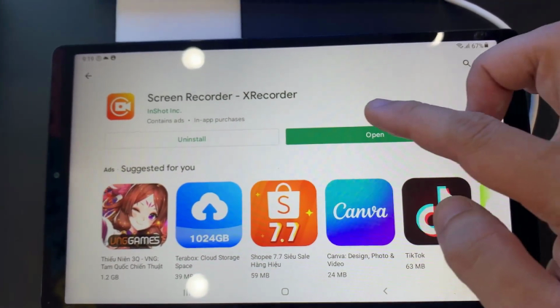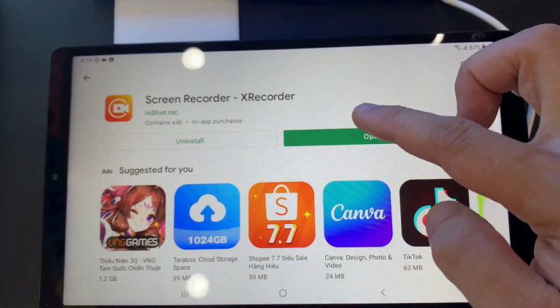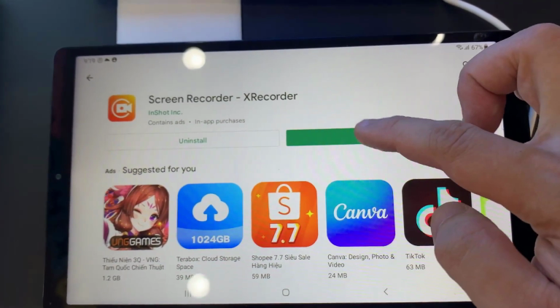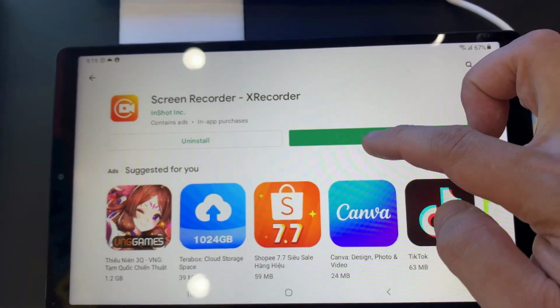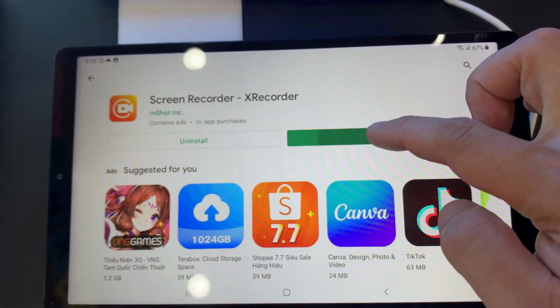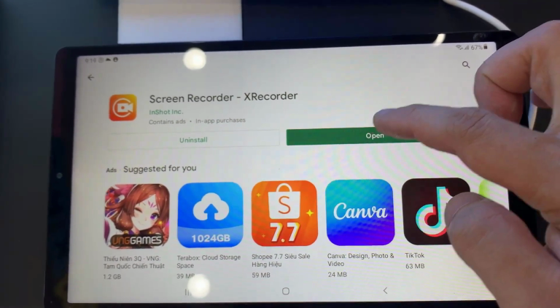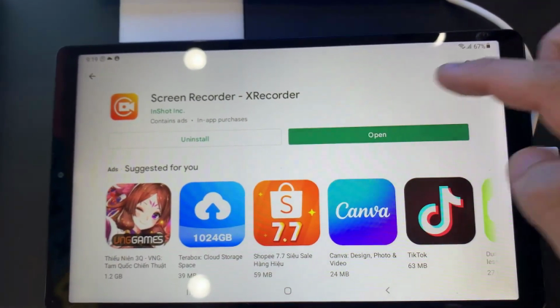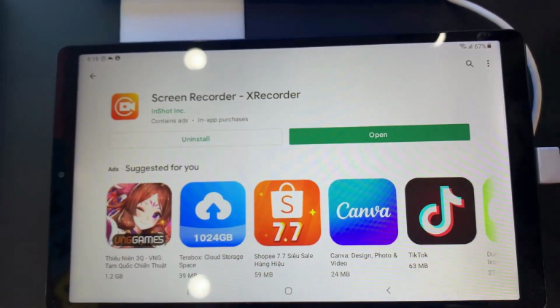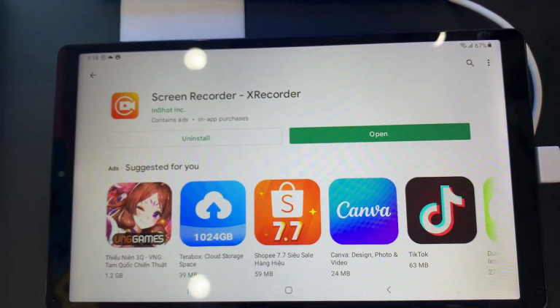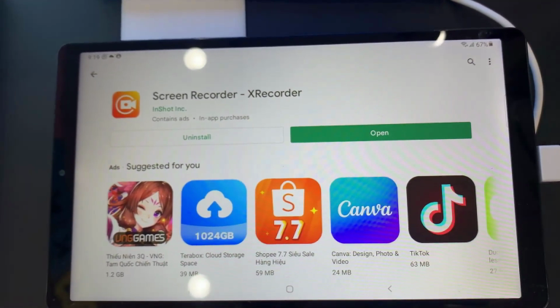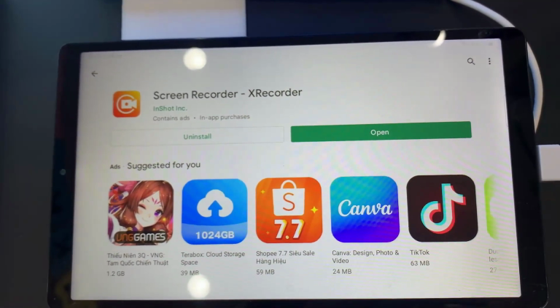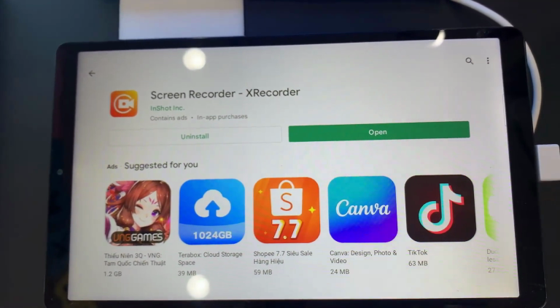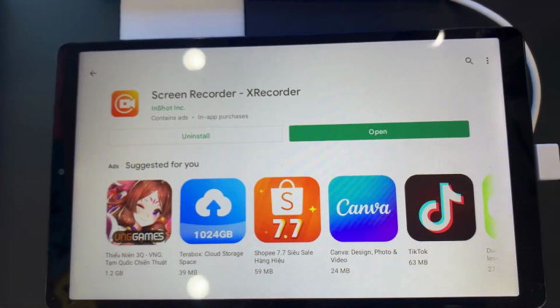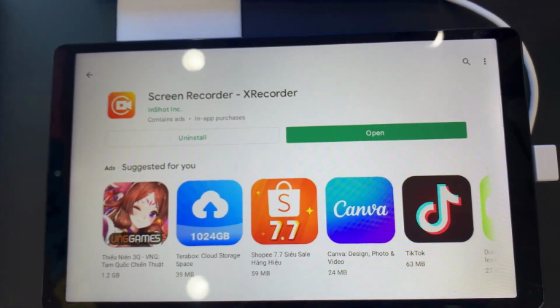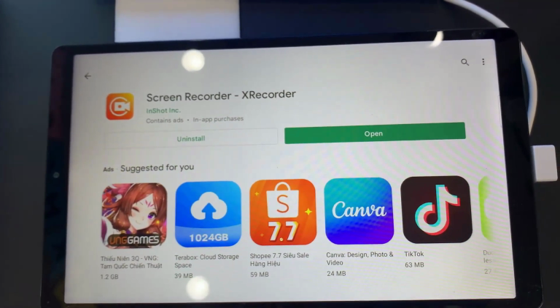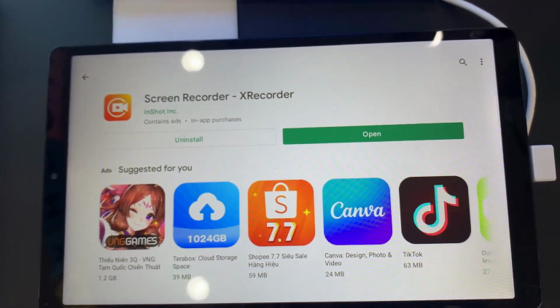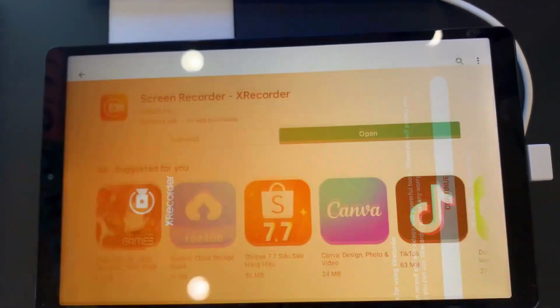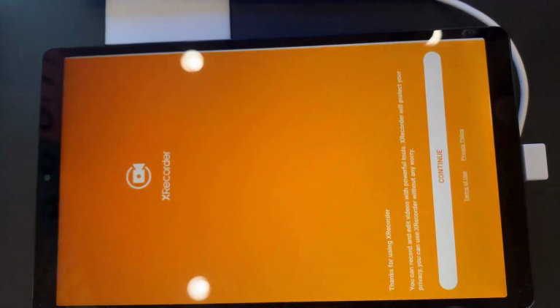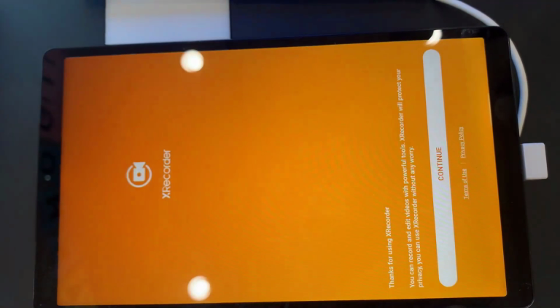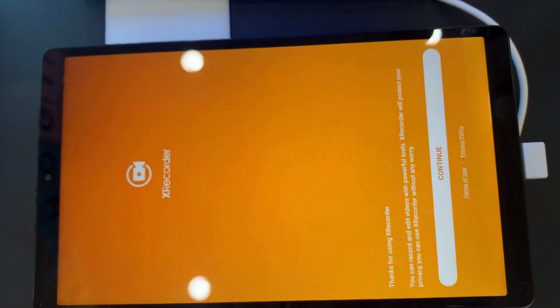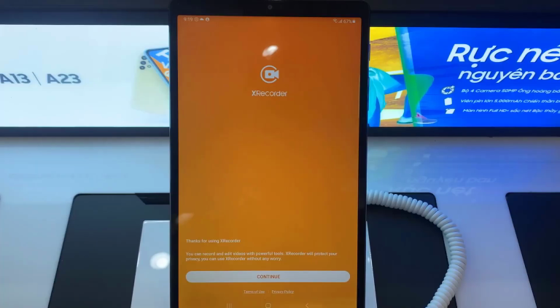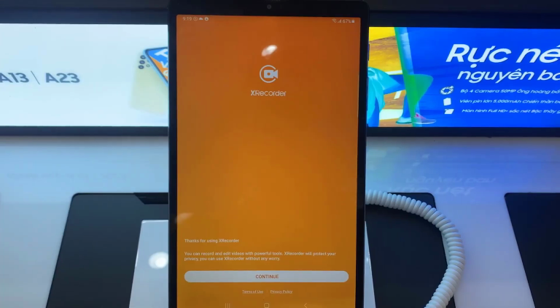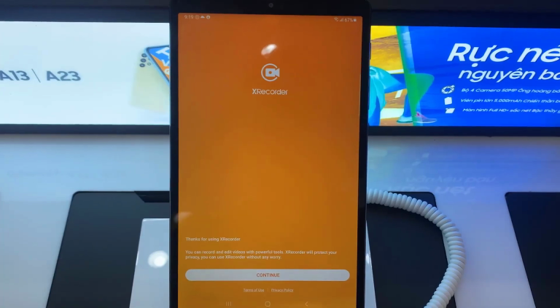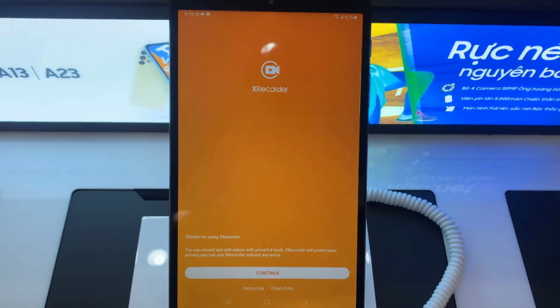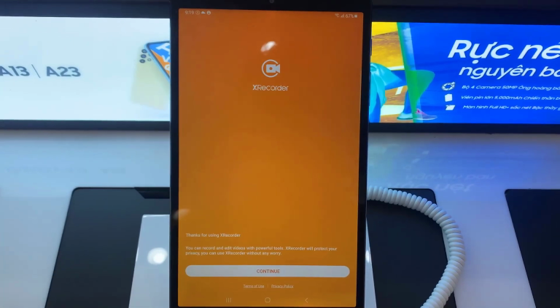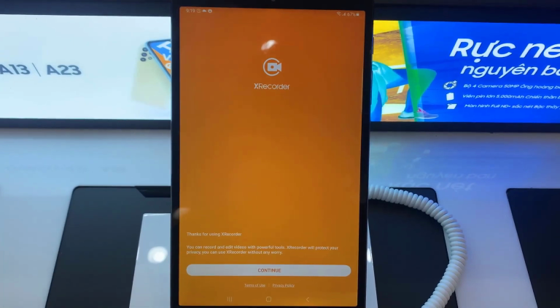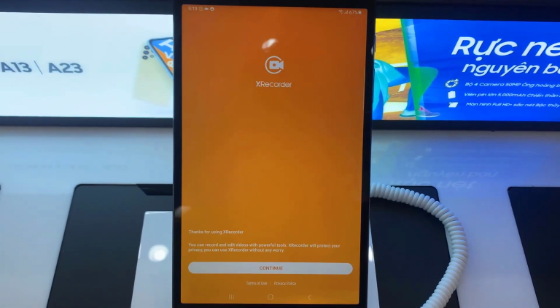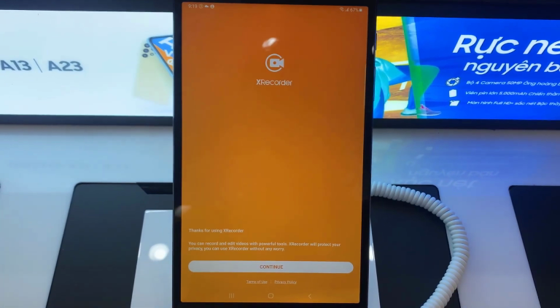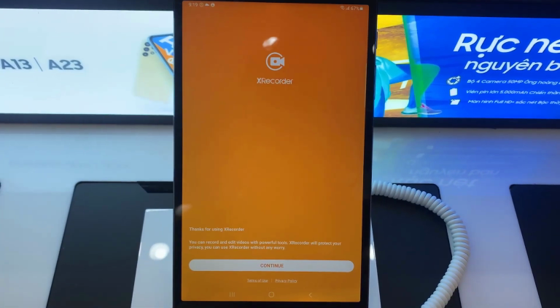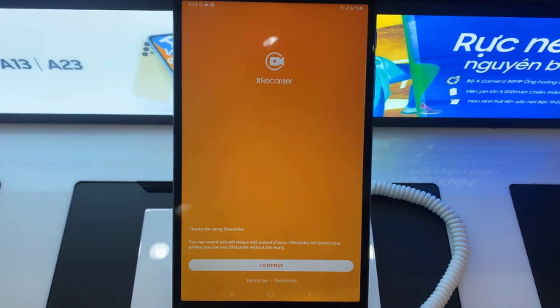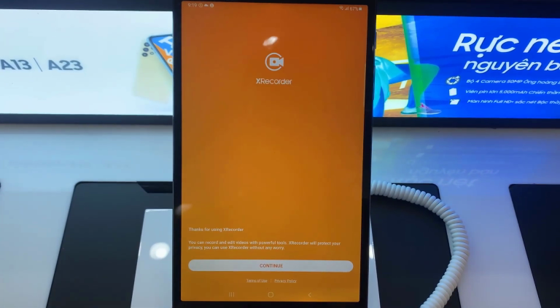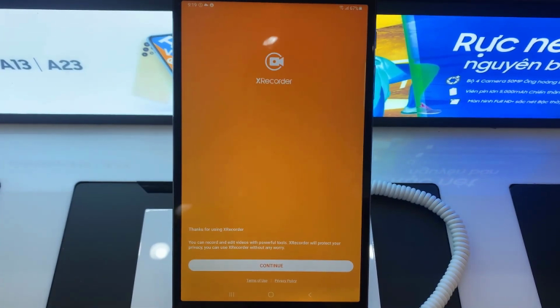Once done, you just have to open it up and give it a couple app permissions in order for it to work right.